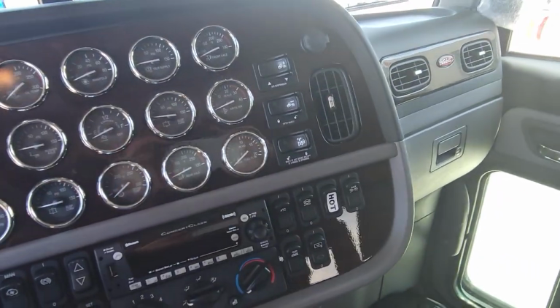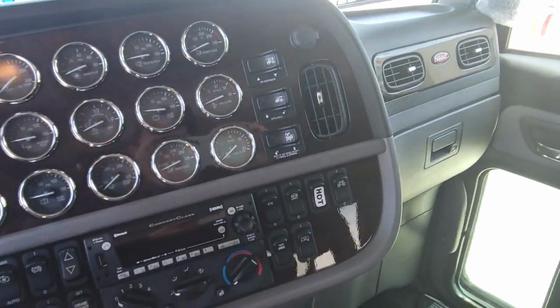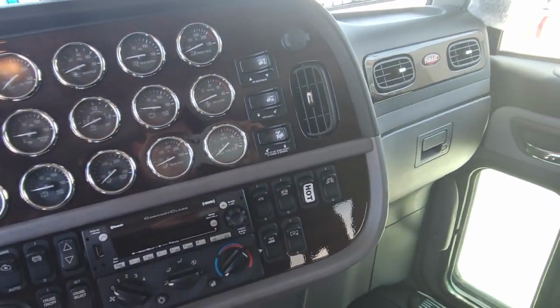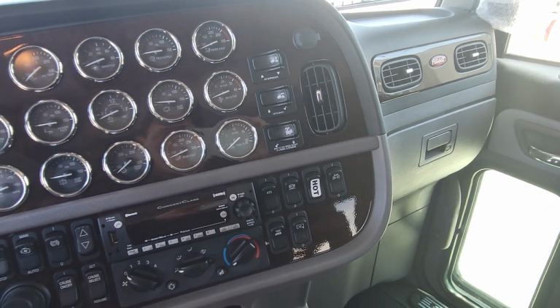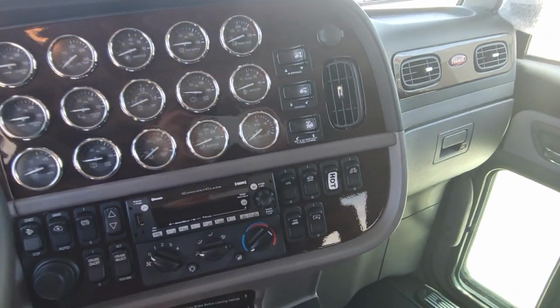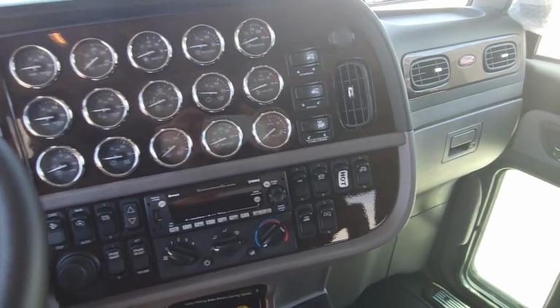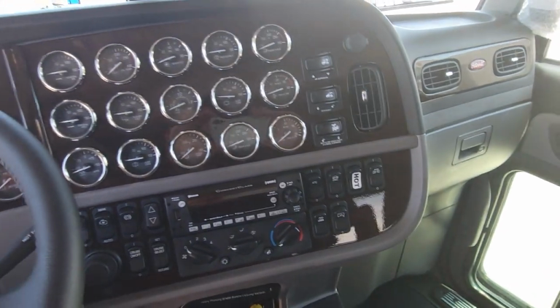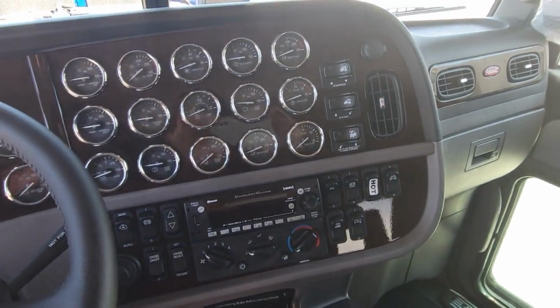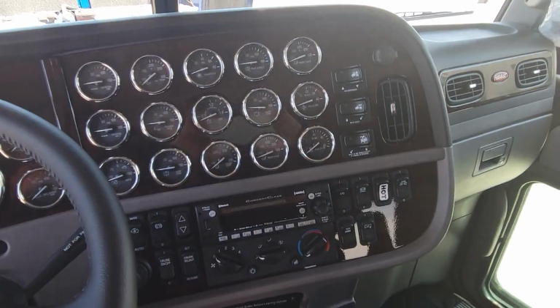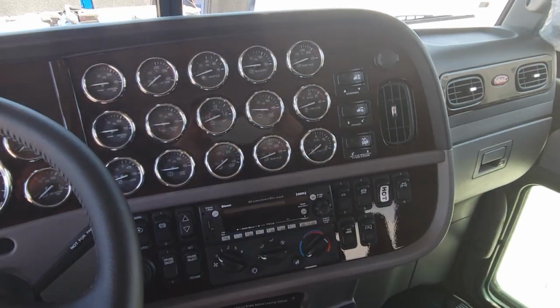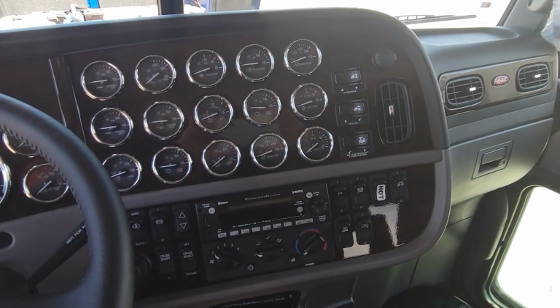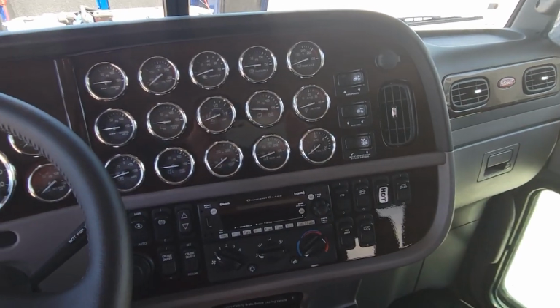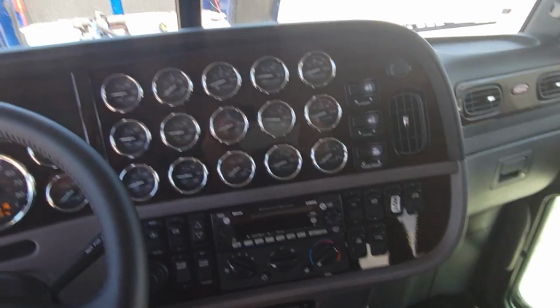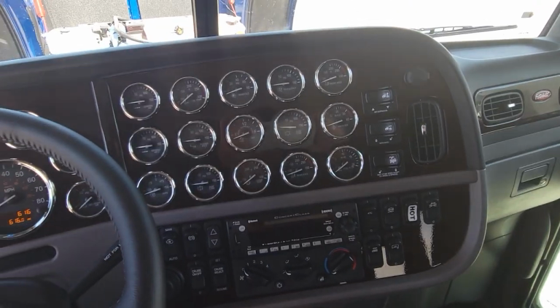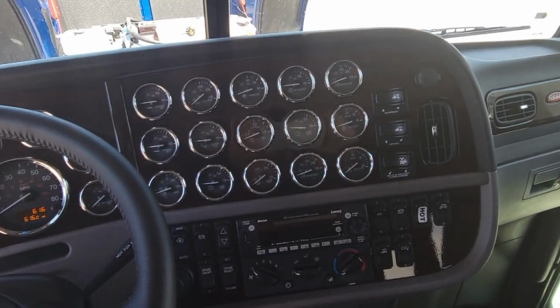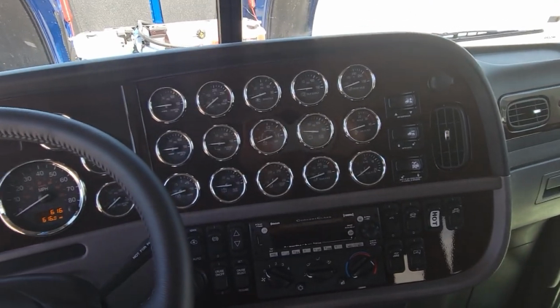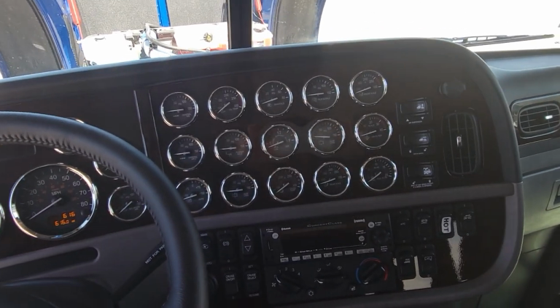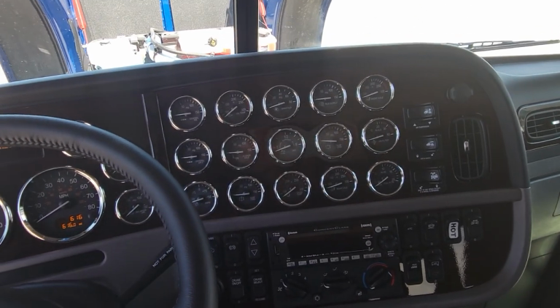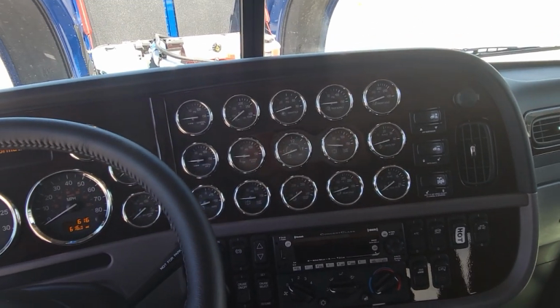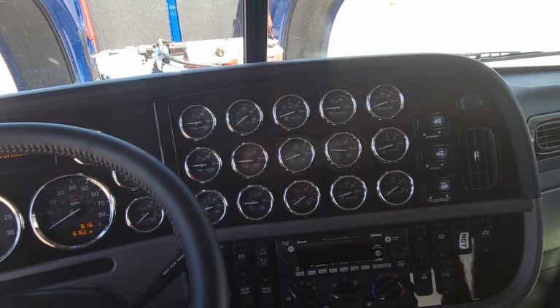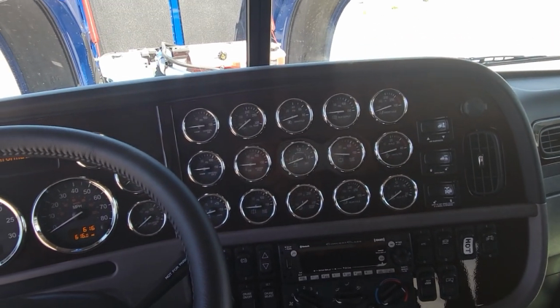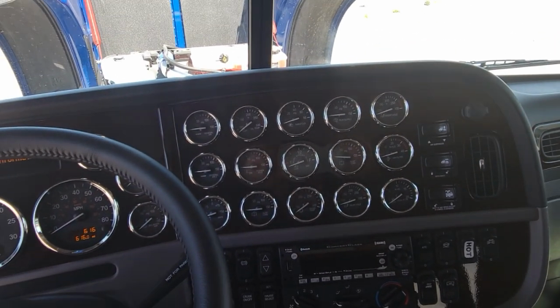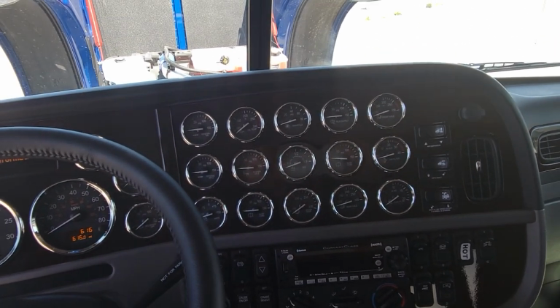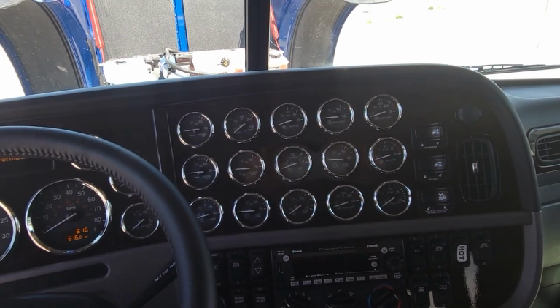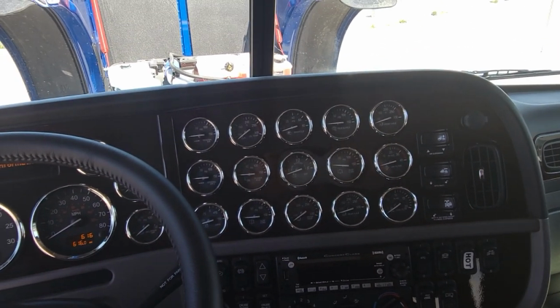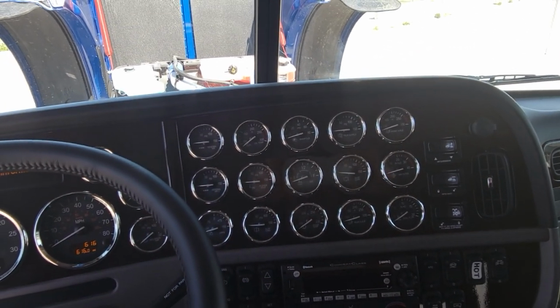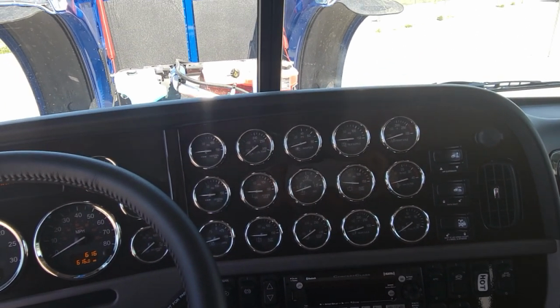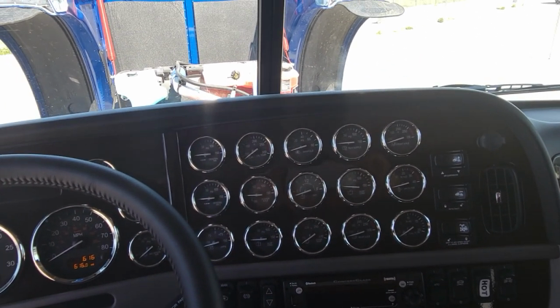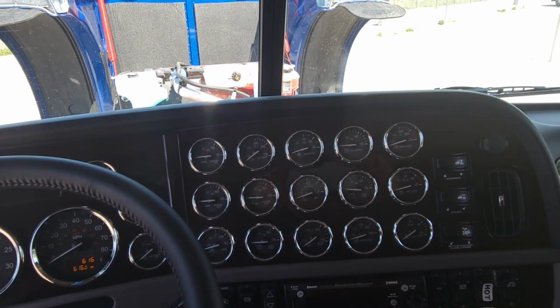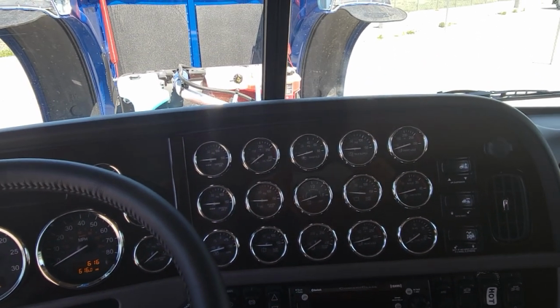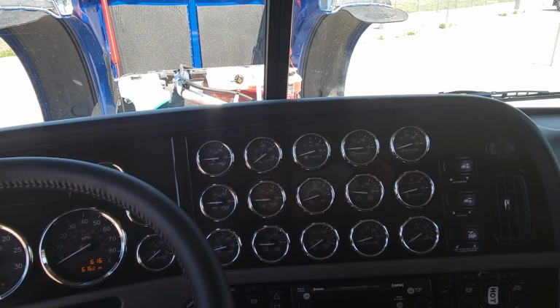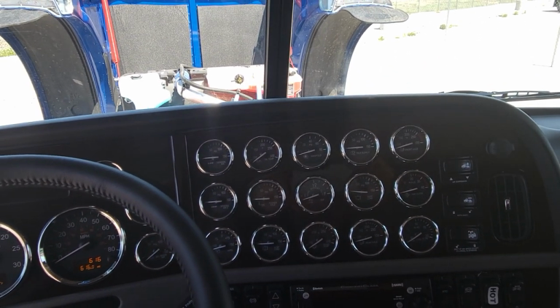Just about to park it out front. So if you have any questions on this truck, give Nate or Chuck a call at 402-858-8400.